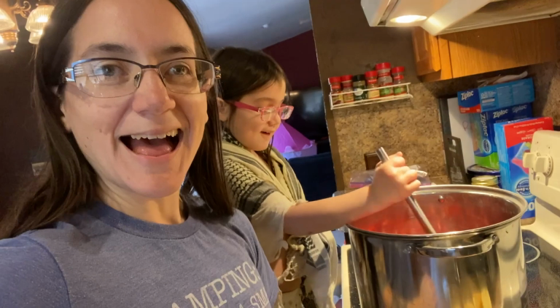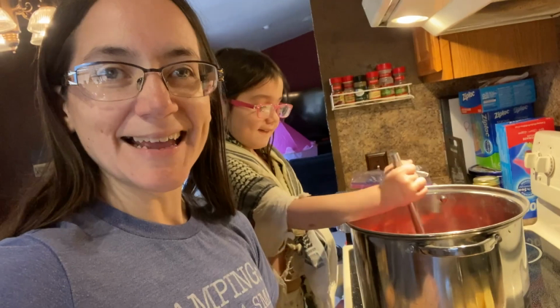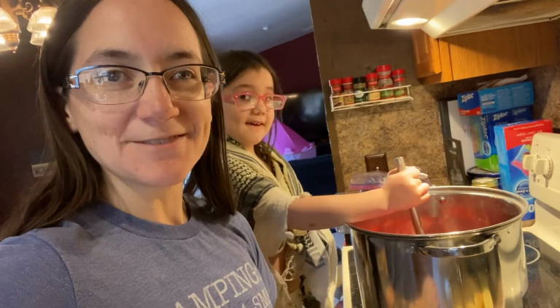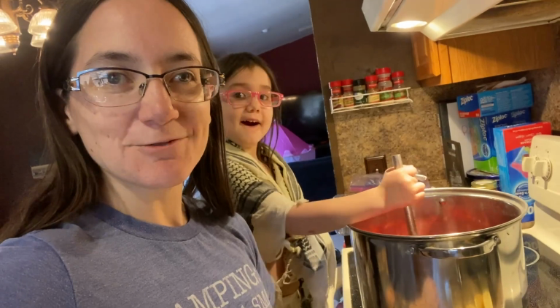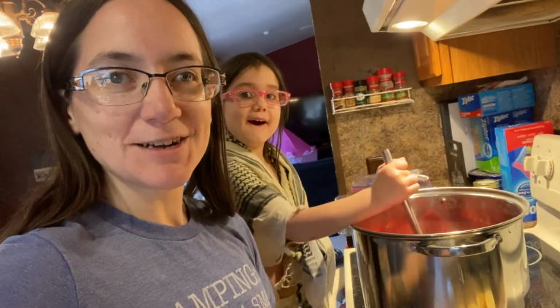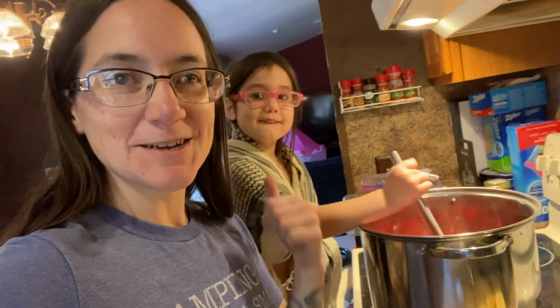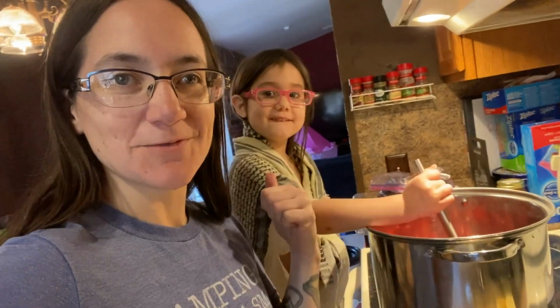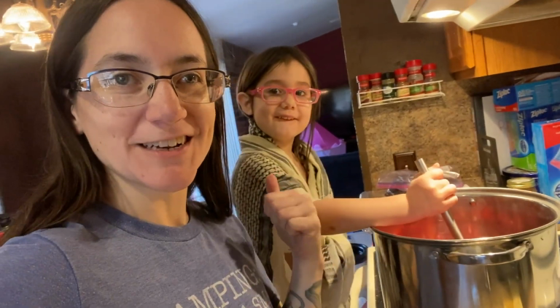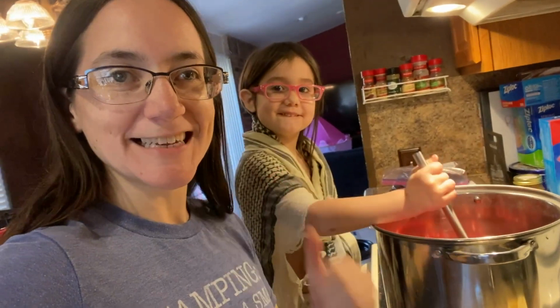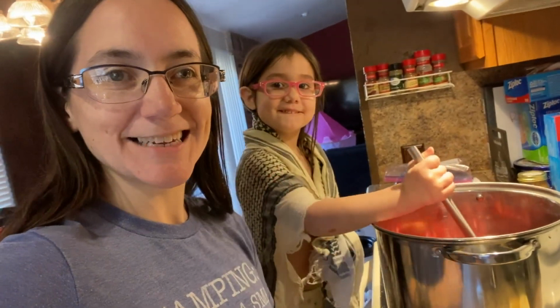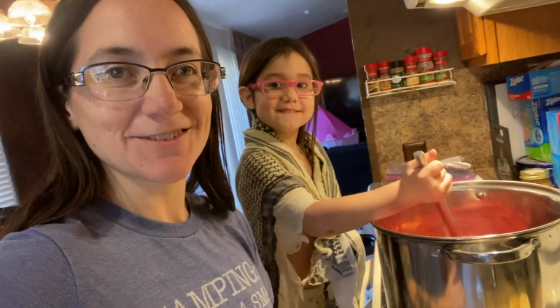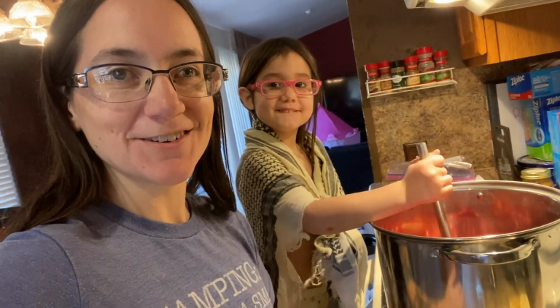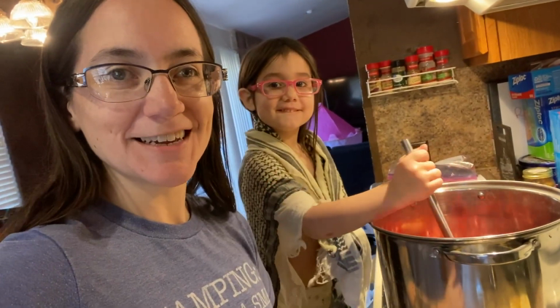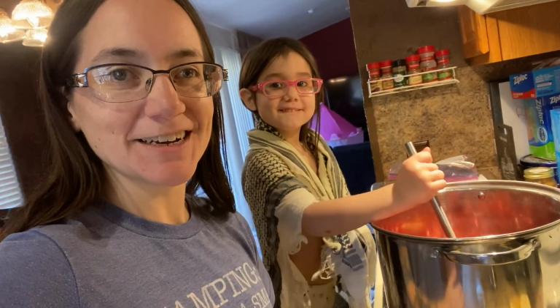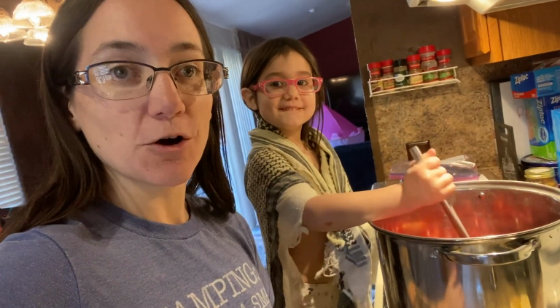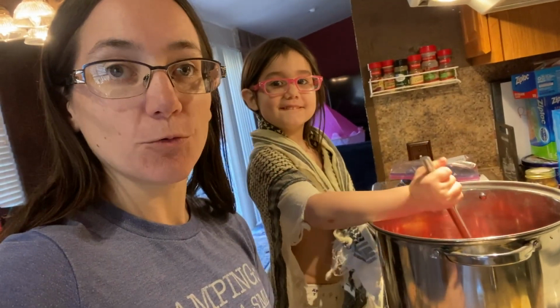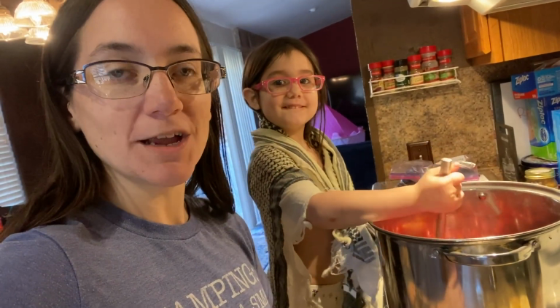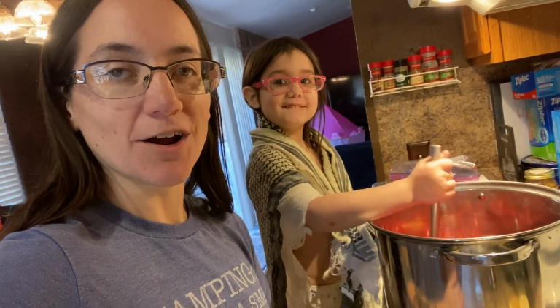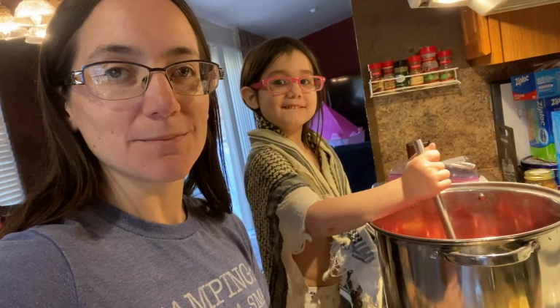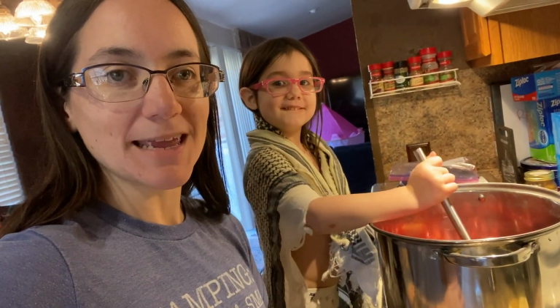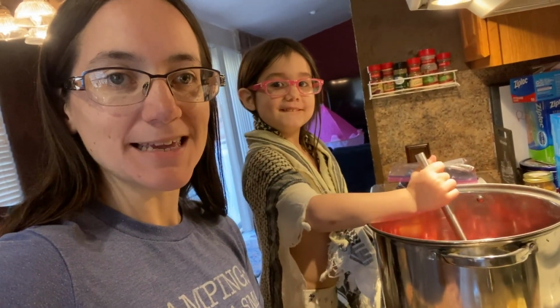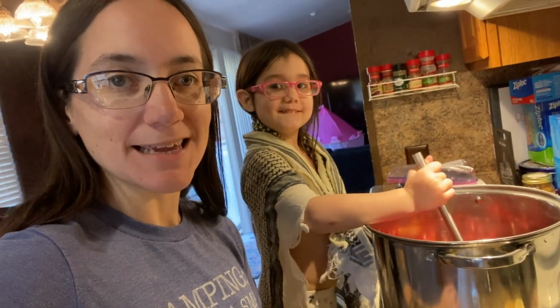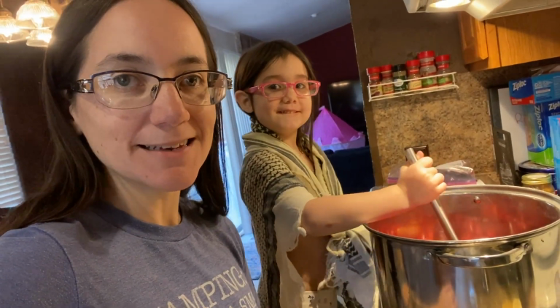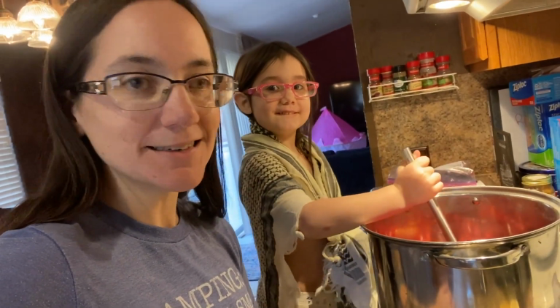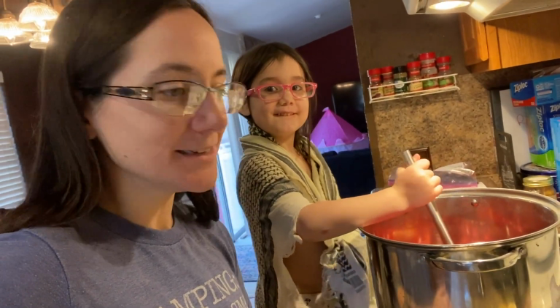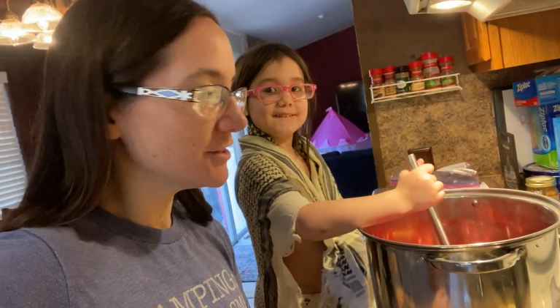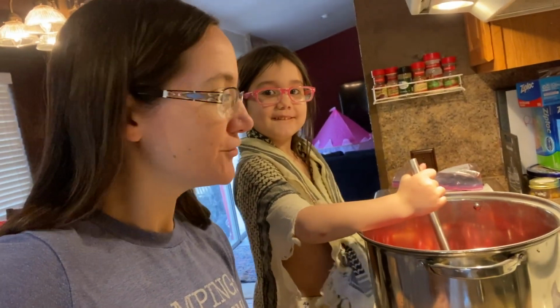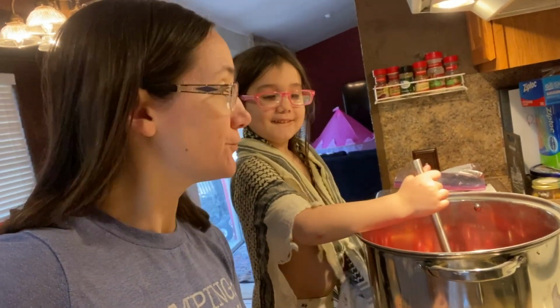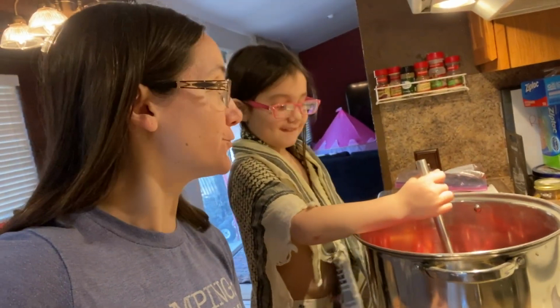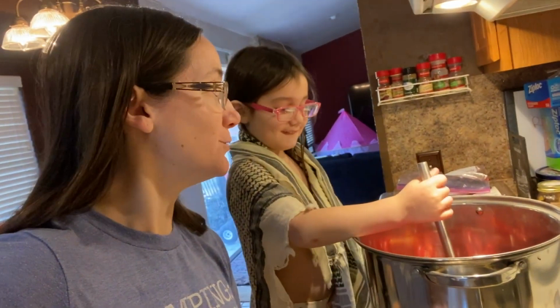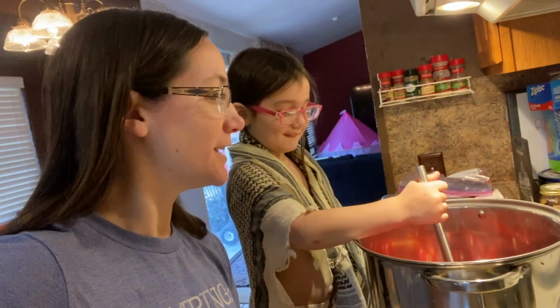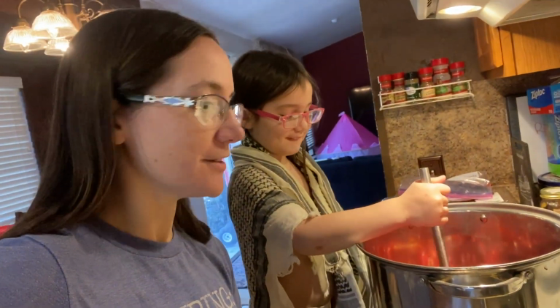Hi everyone, Morgan and Kid Rogue here. We are making fruit leather.